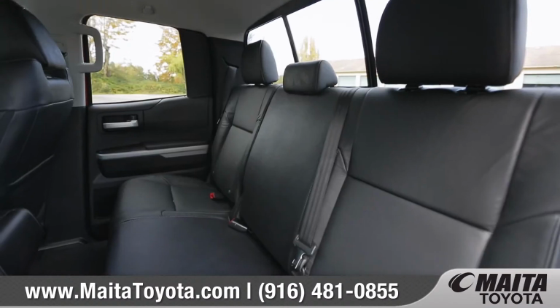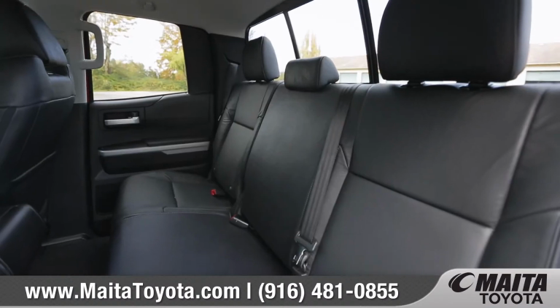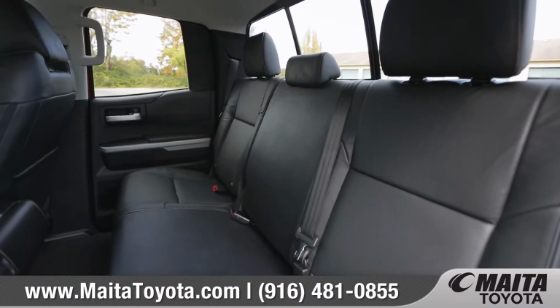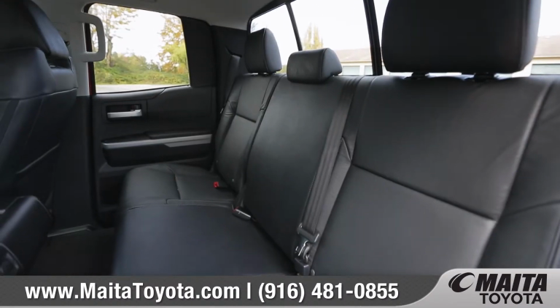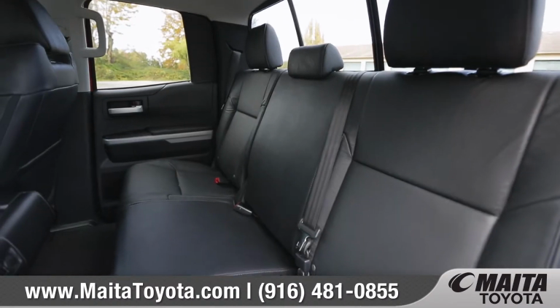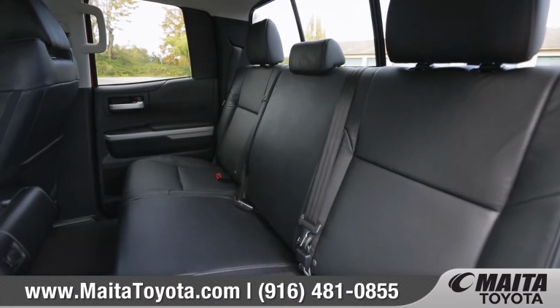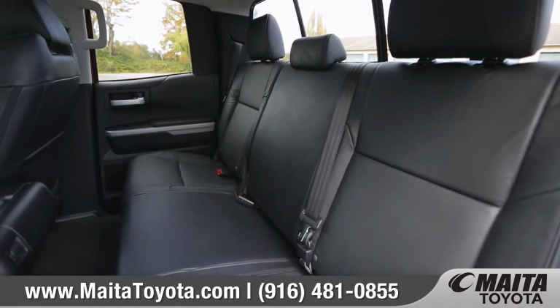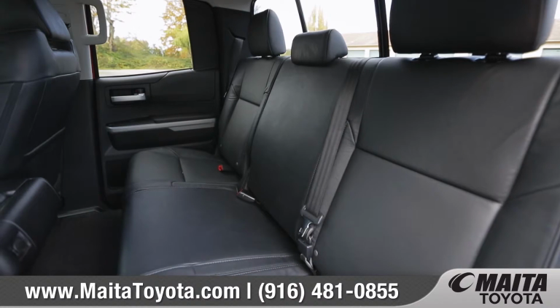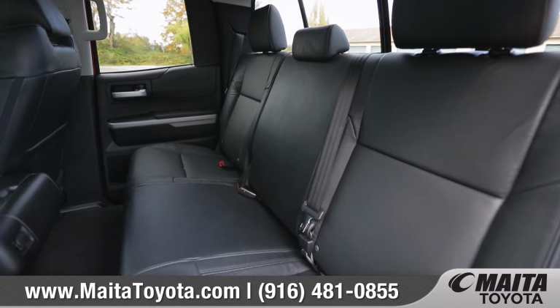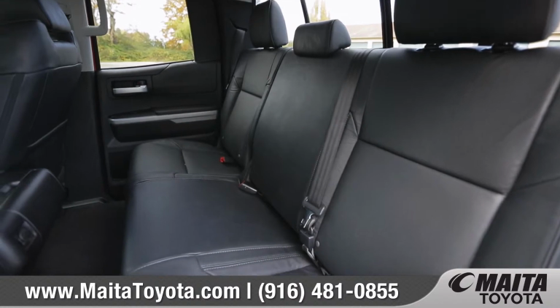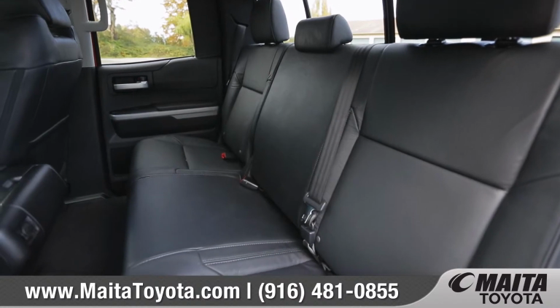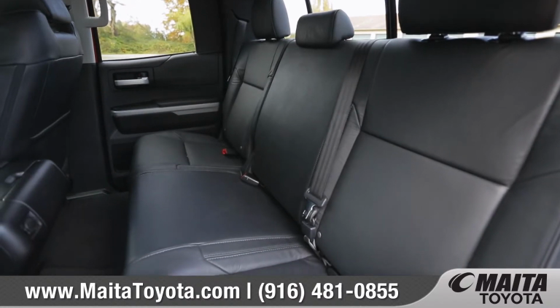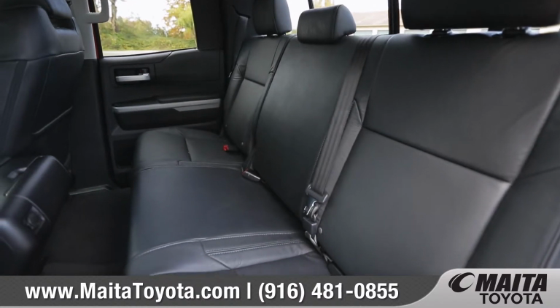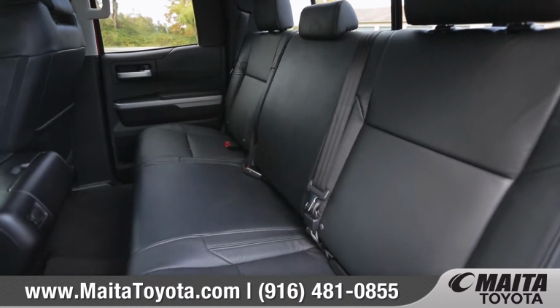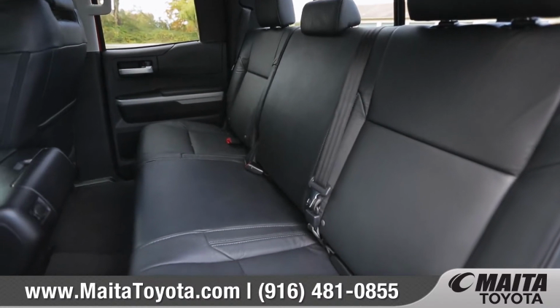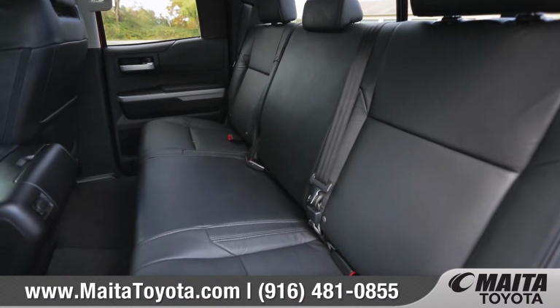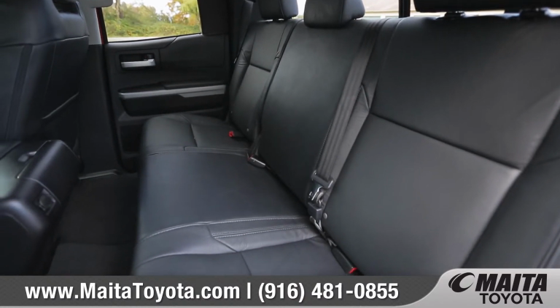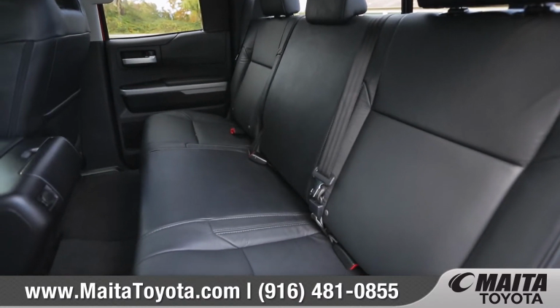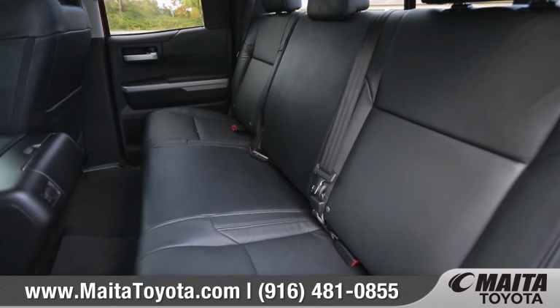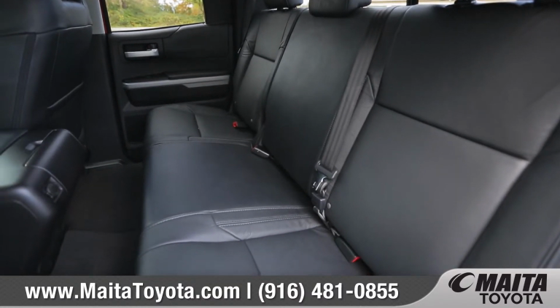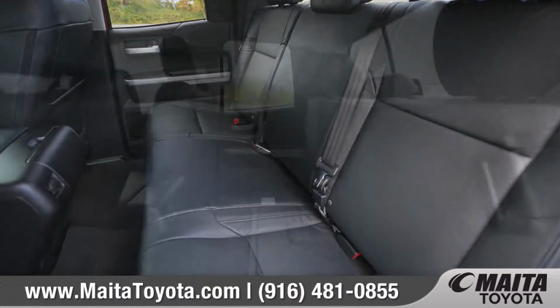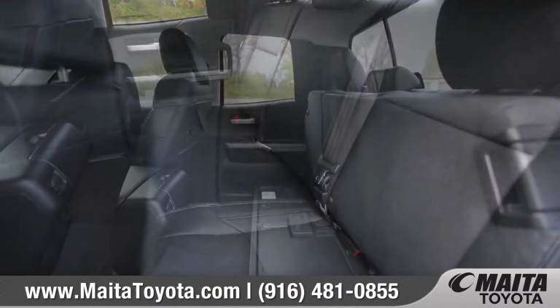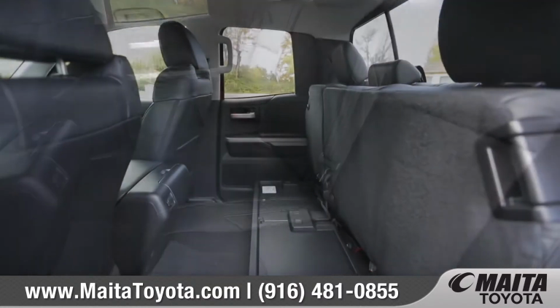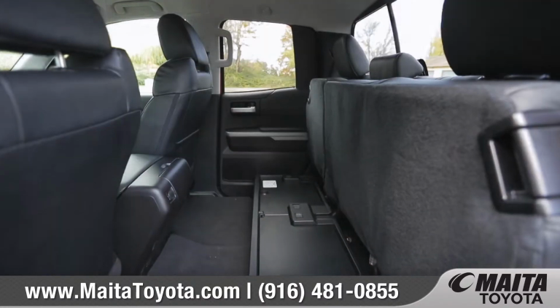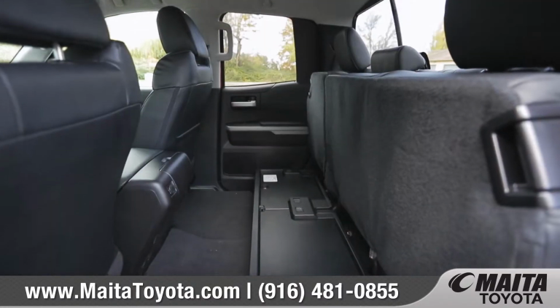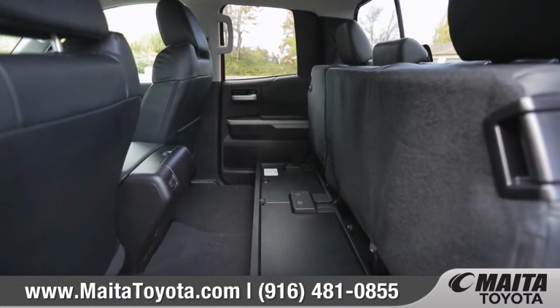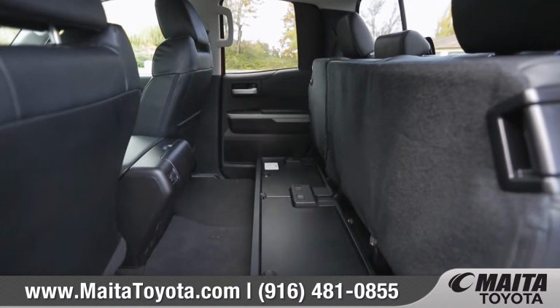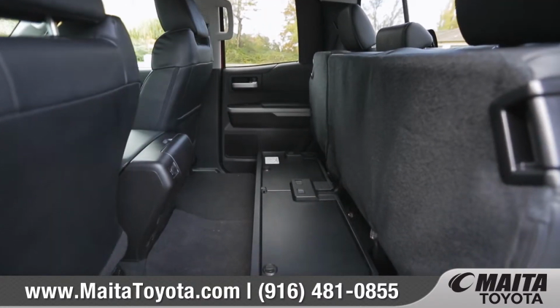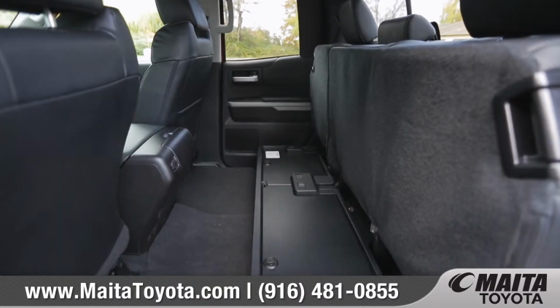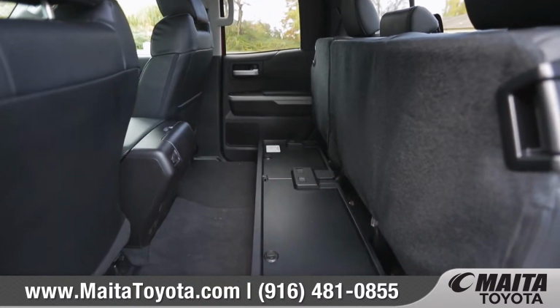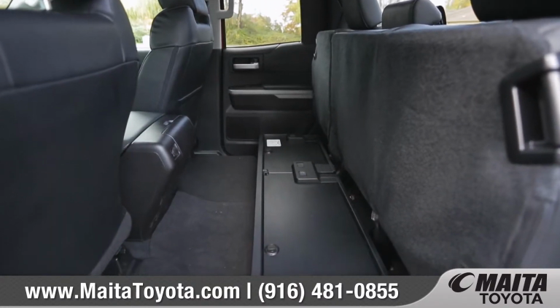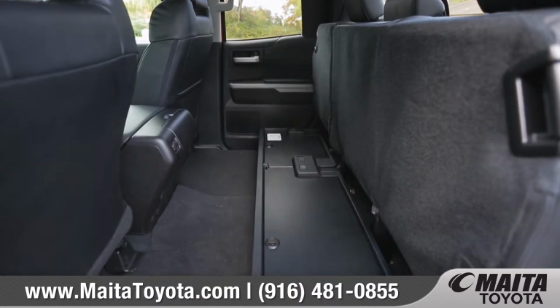With seats that fold up instead of down, Tundra makes it easier to get in and out and load your gear.